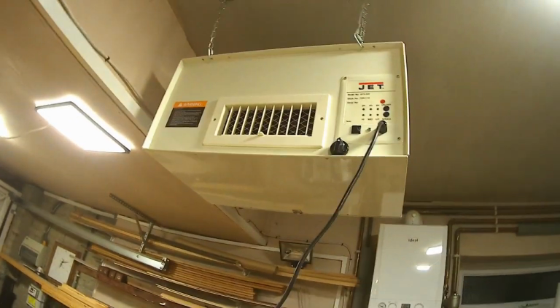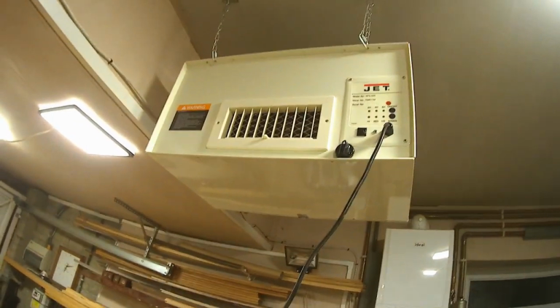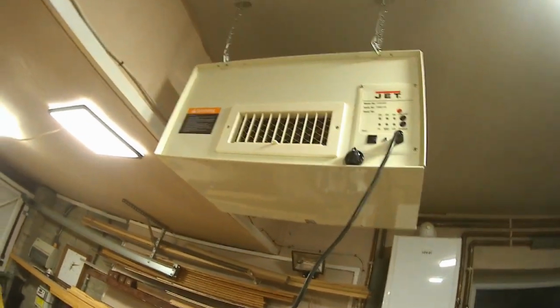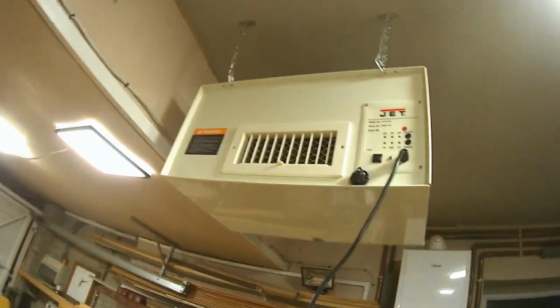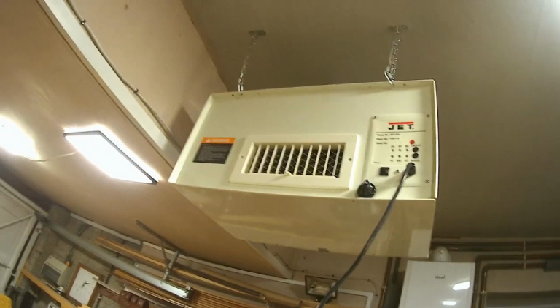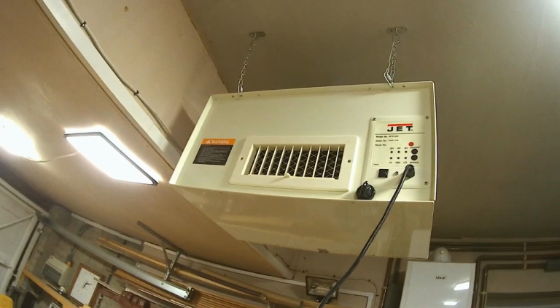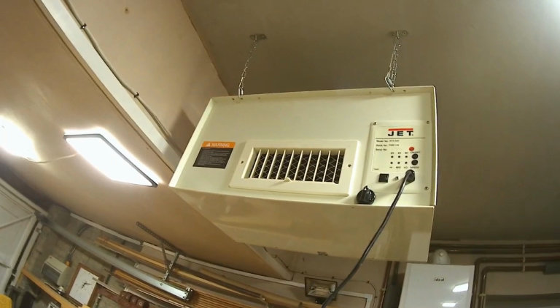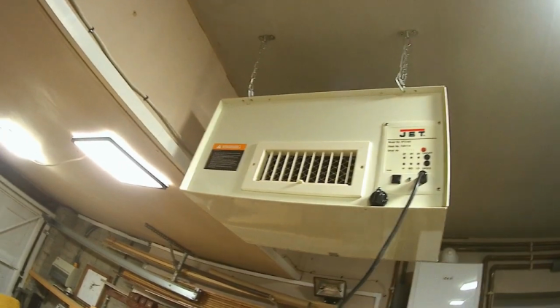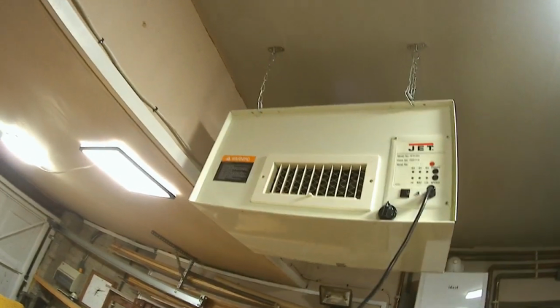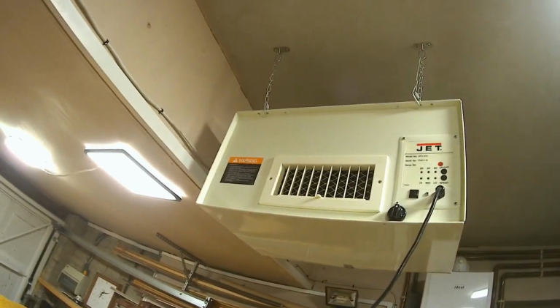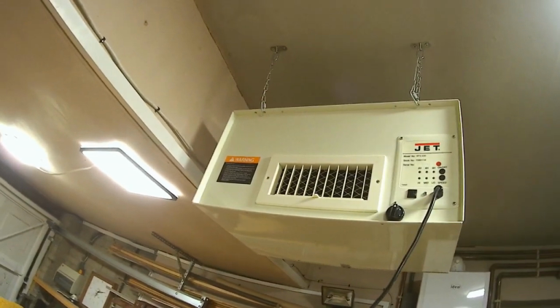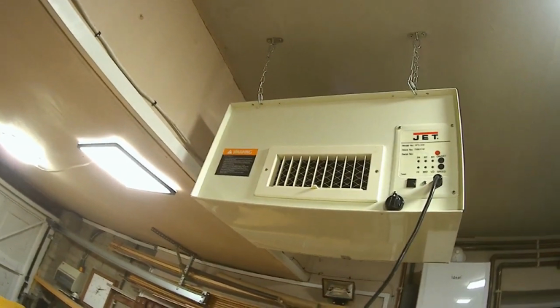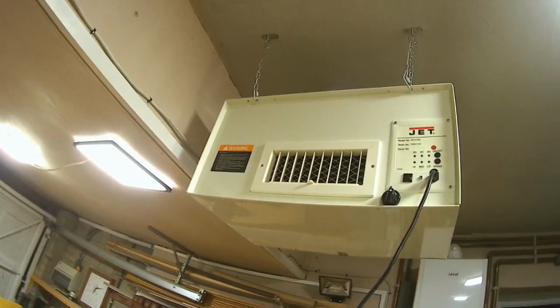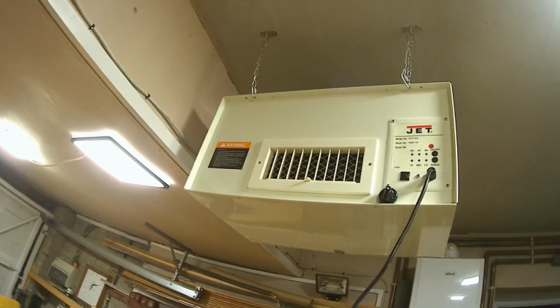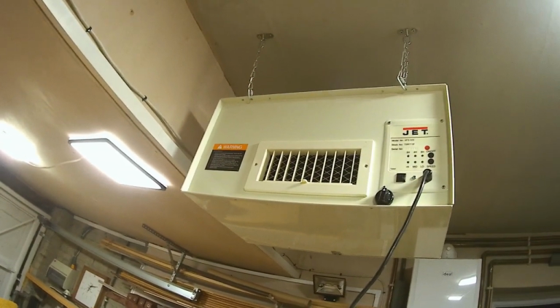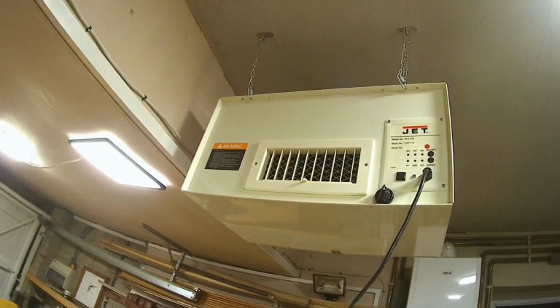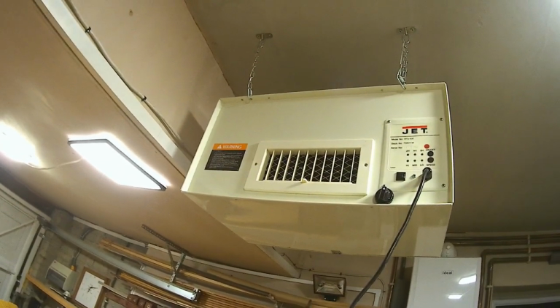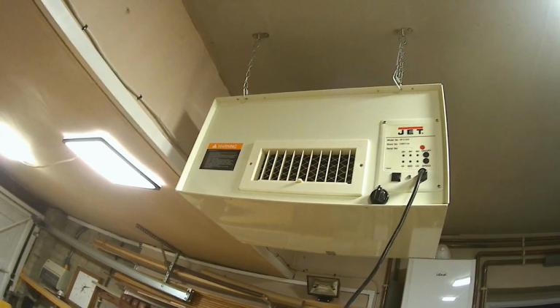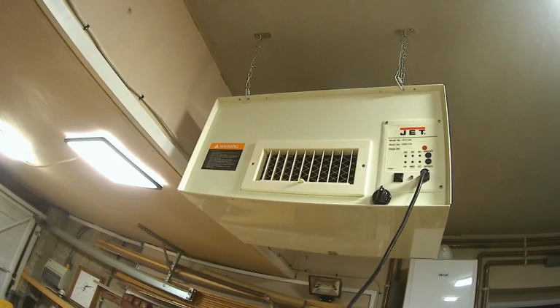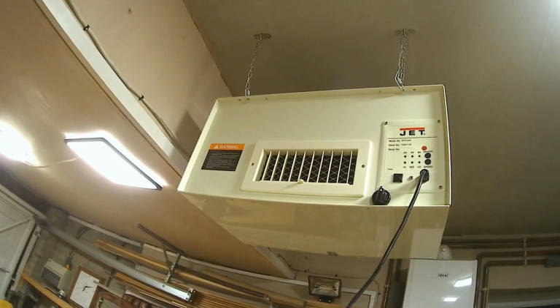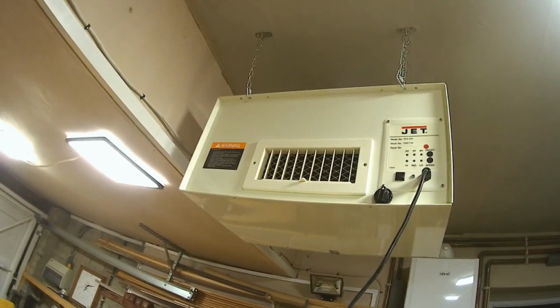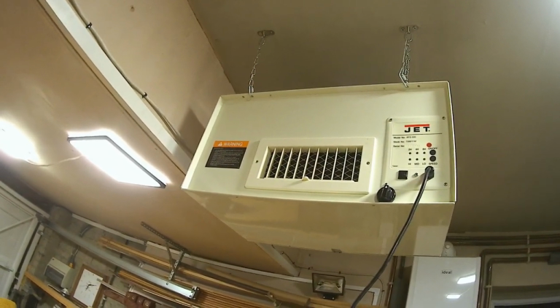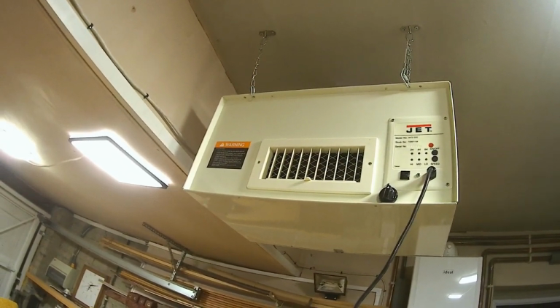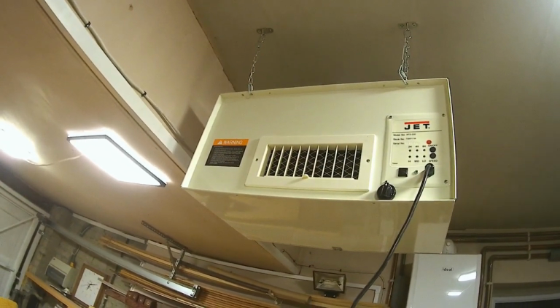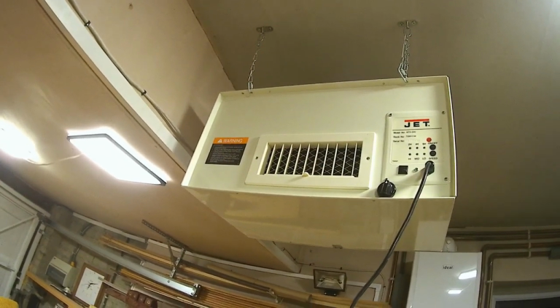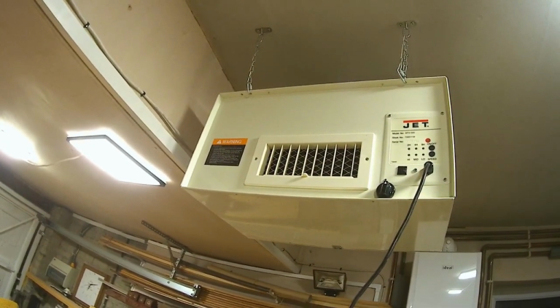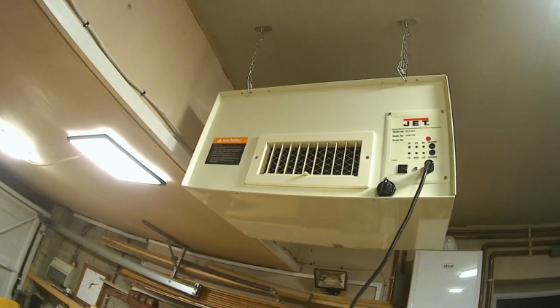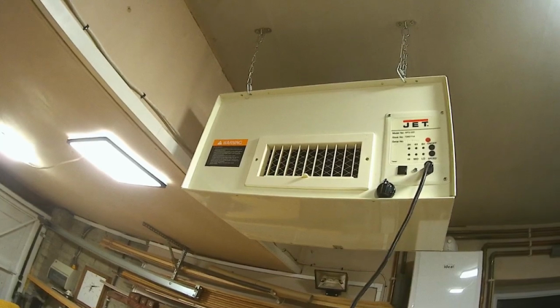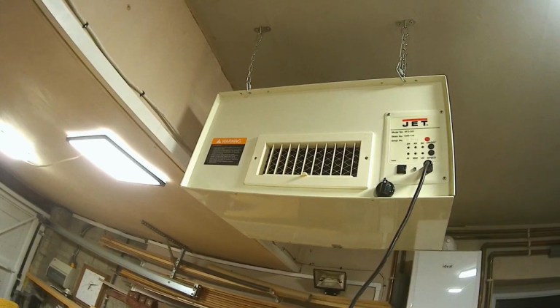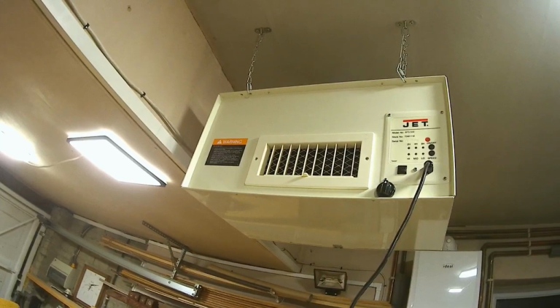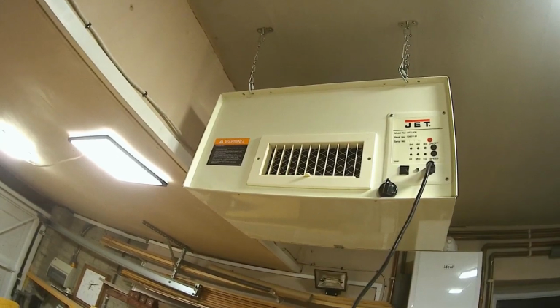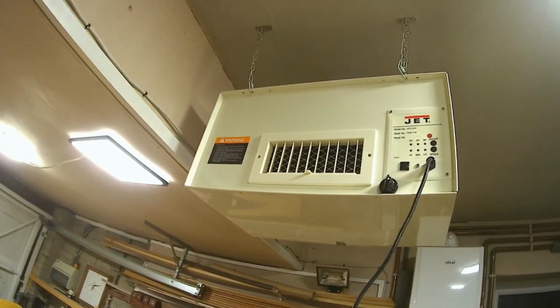Look at that, looks great. It weighs a ton. I put it the wrong way around, so I'll take it down and put it back up again.